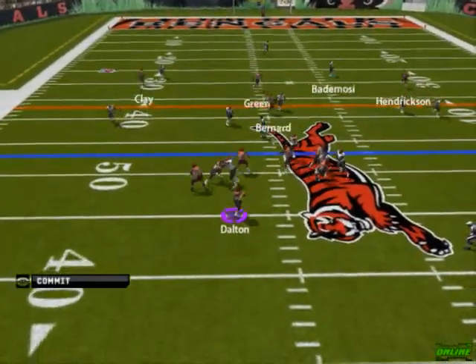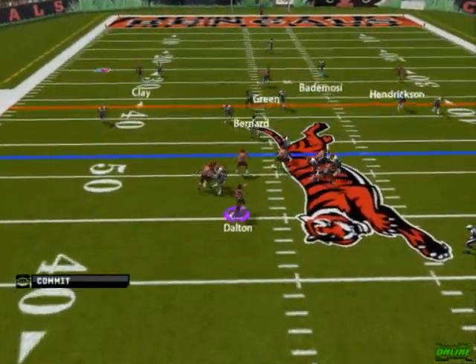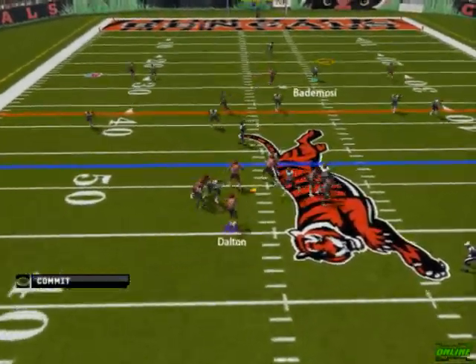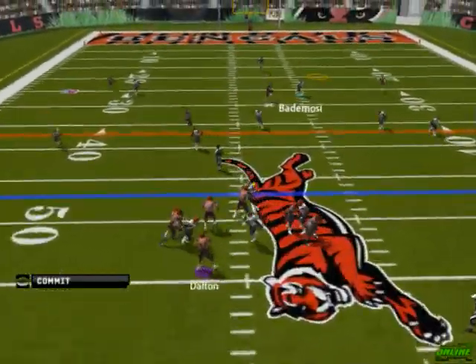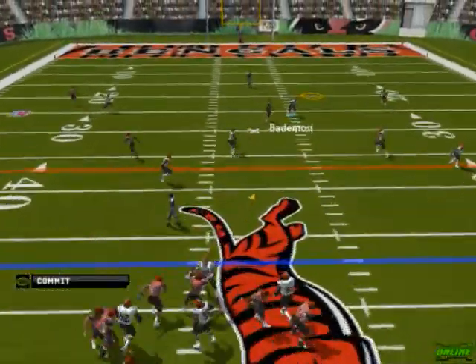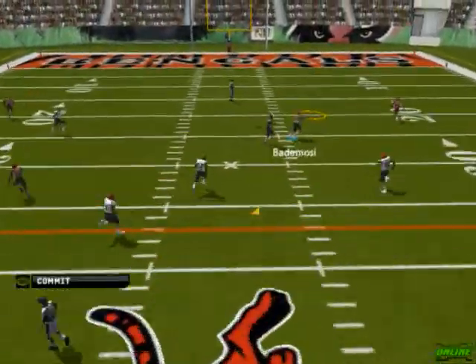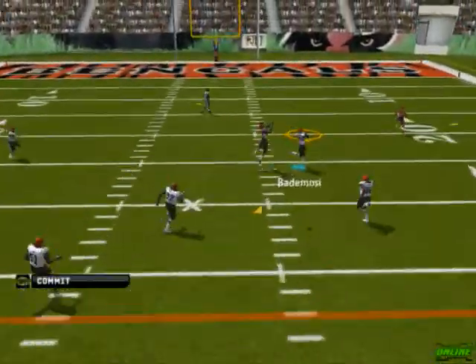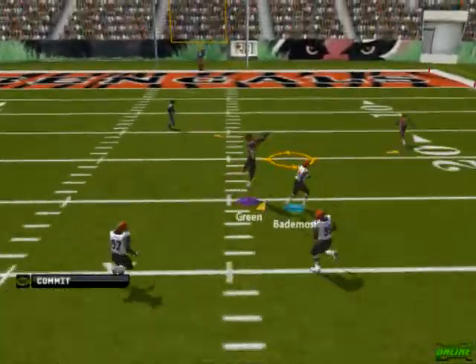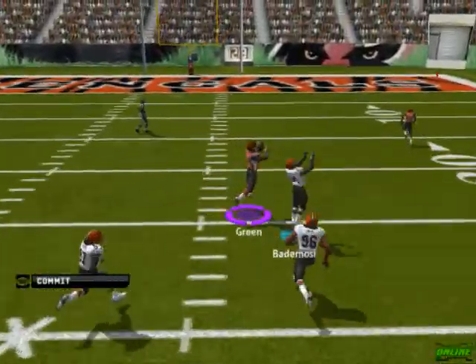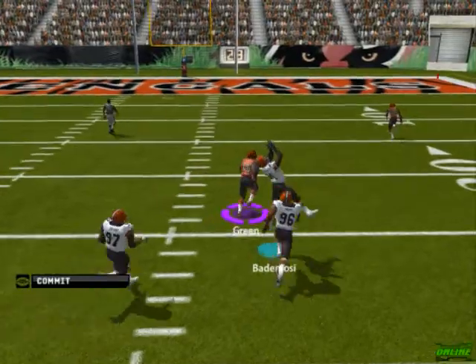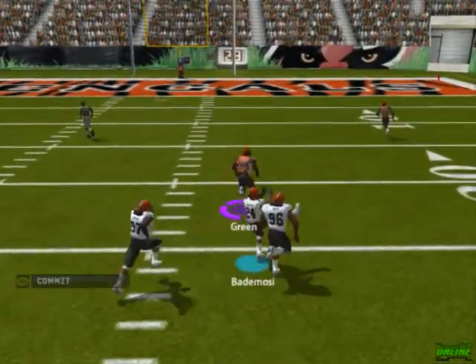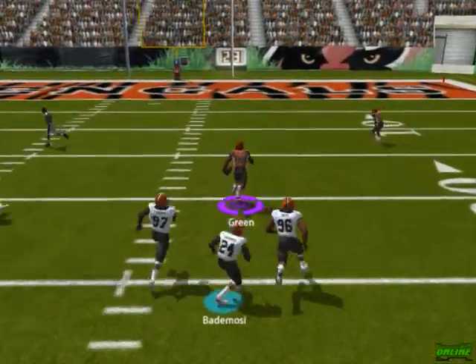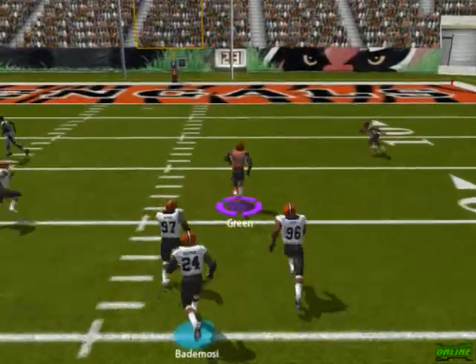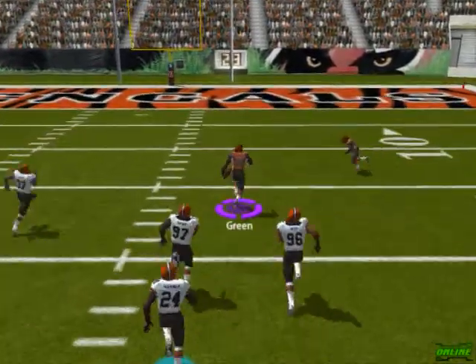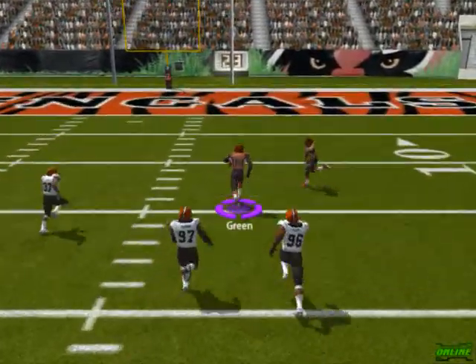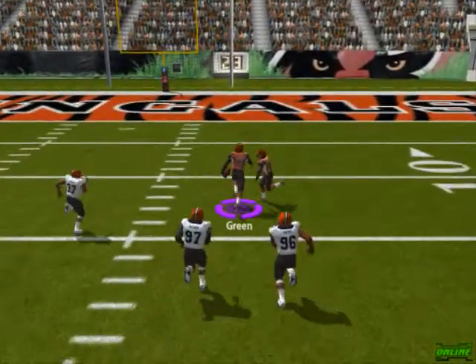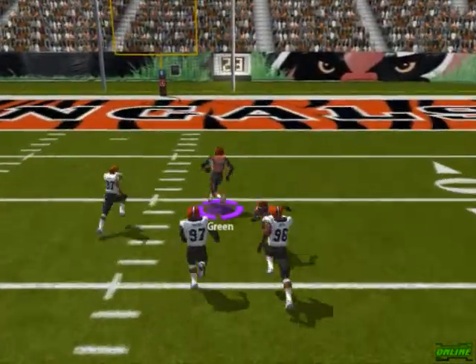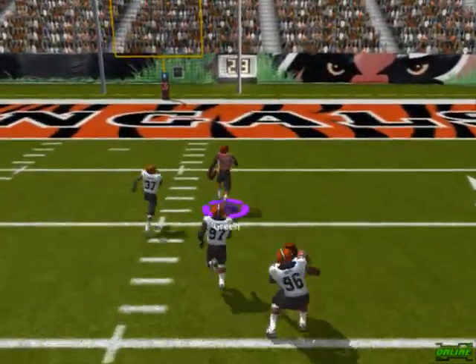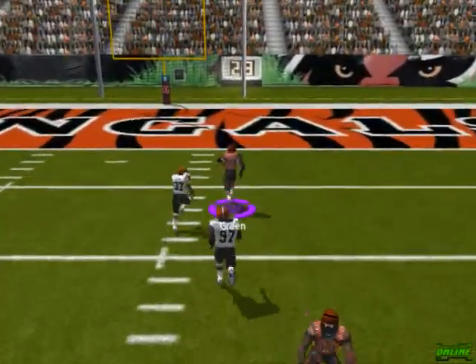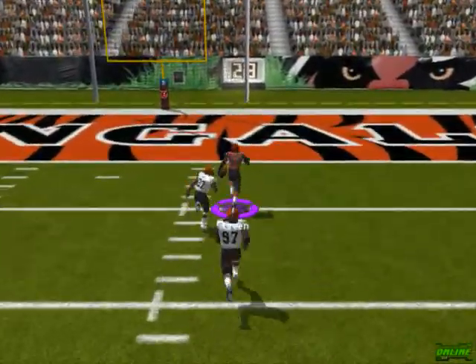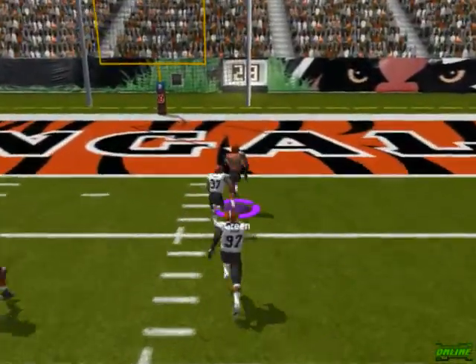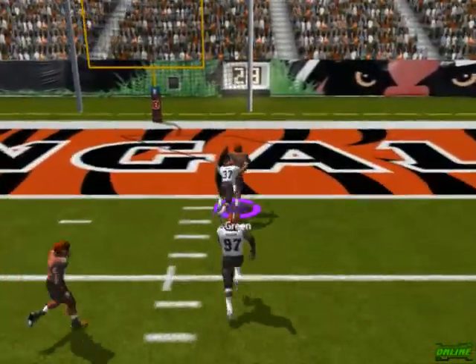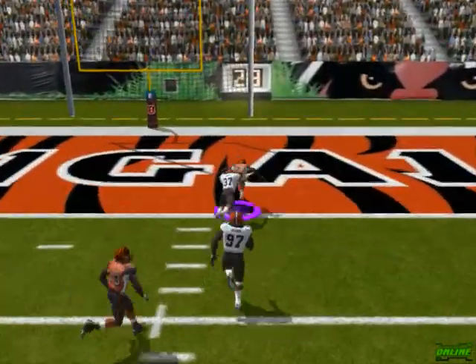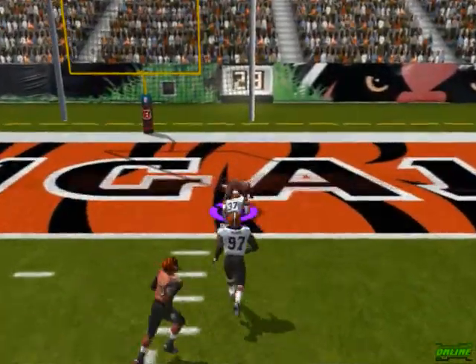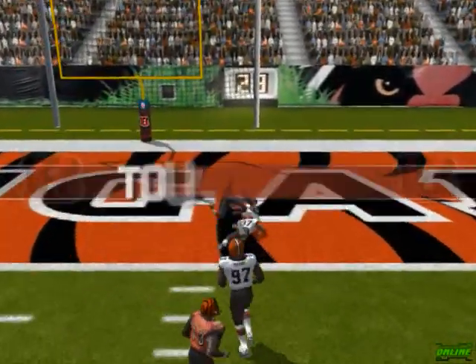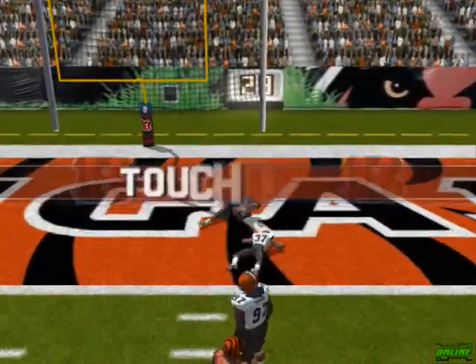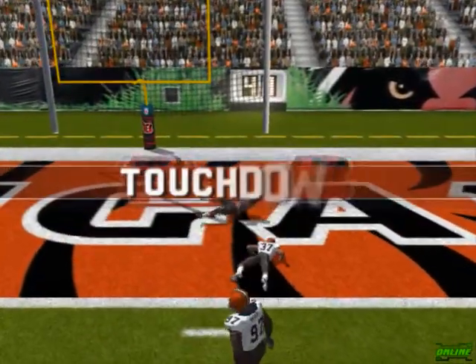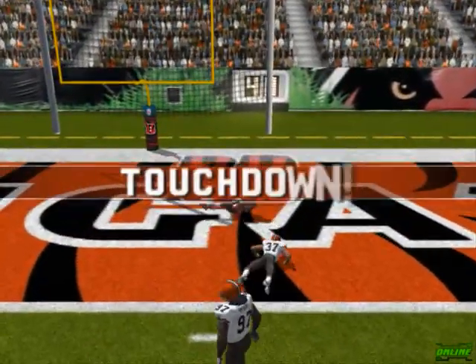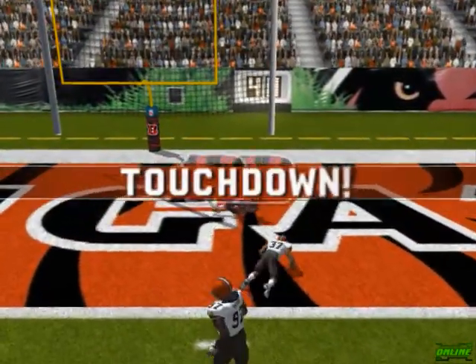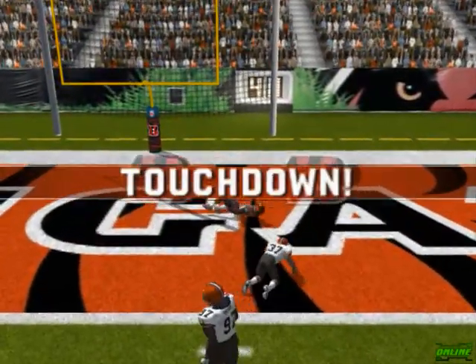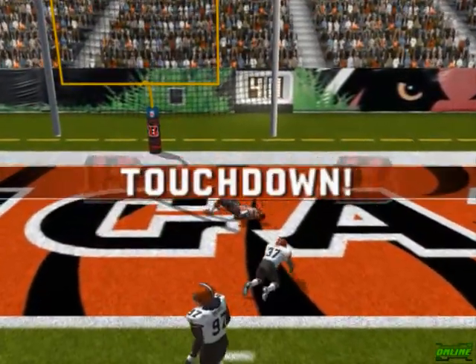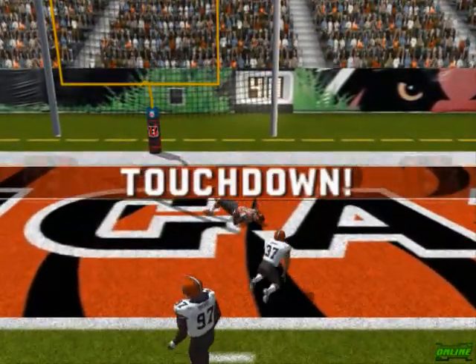Steps up into the pocket, gets rid of it, jumps and makes the catch. The 10, 5, touchdown, Cincinnati.